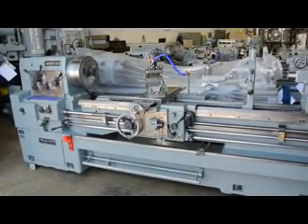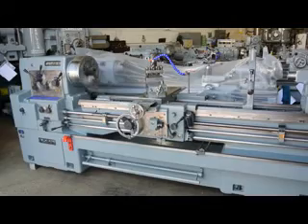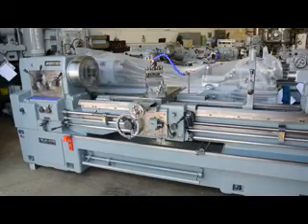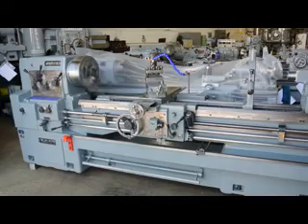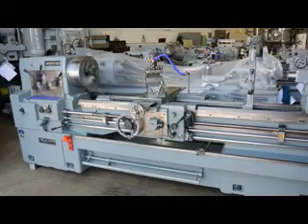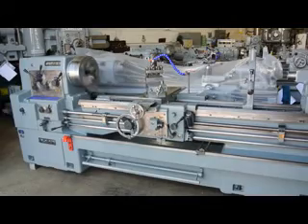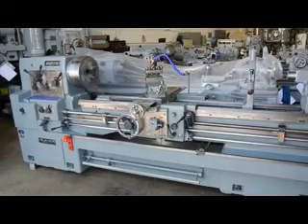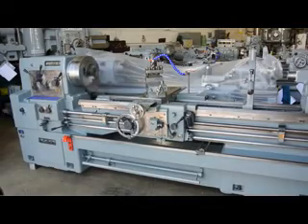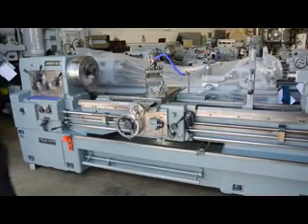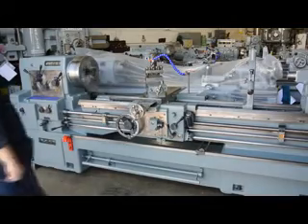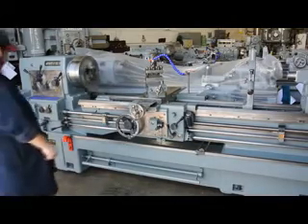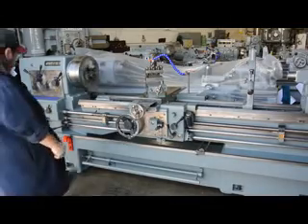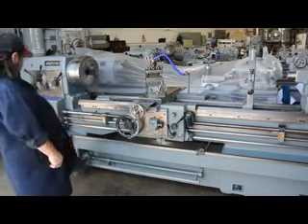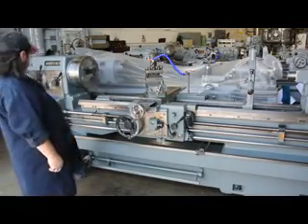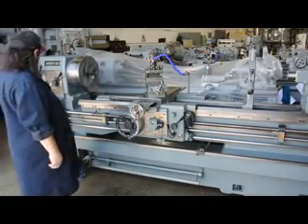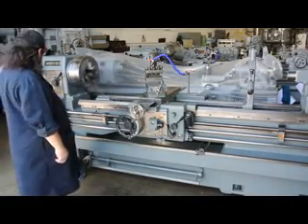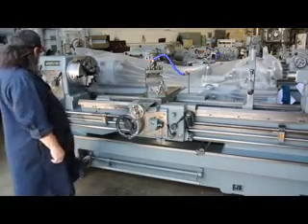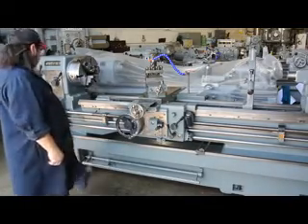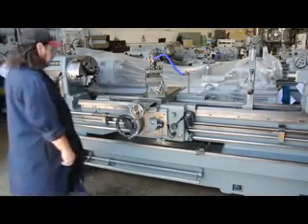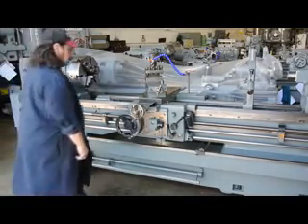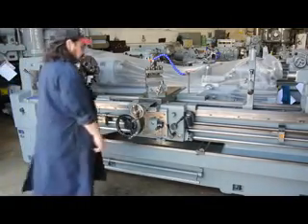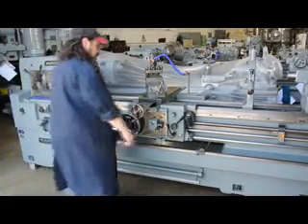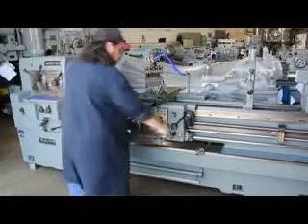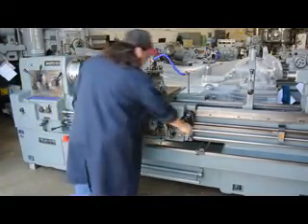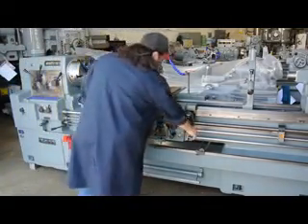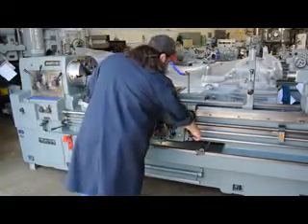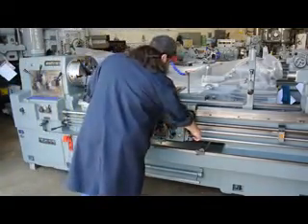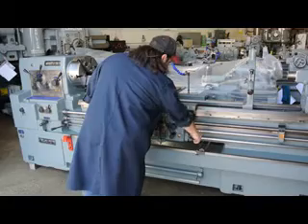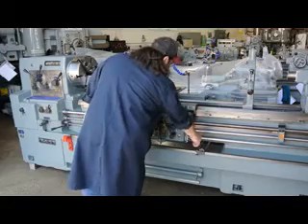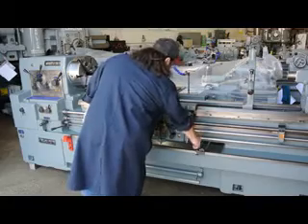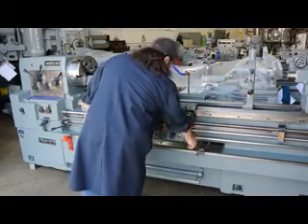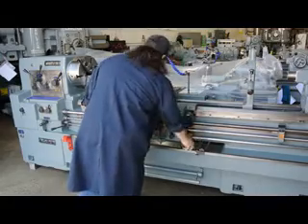Please keep in mind this machine has 12 changes on the spindle speeds ranging from 27 to 1205 RPM.